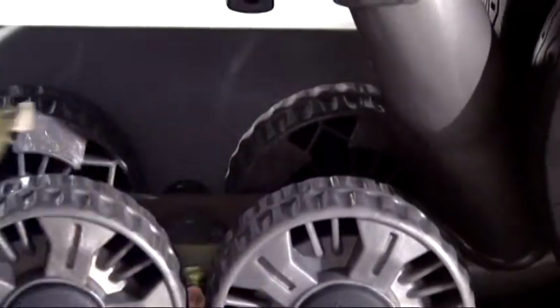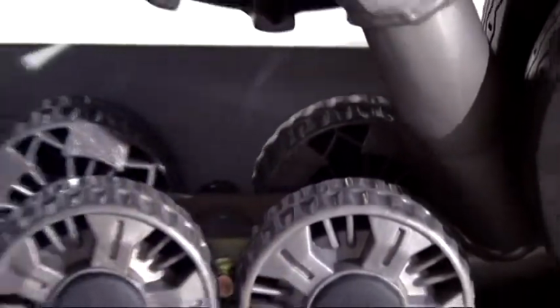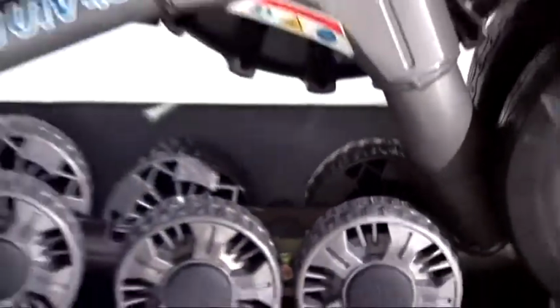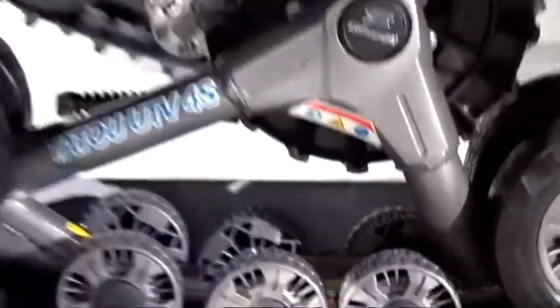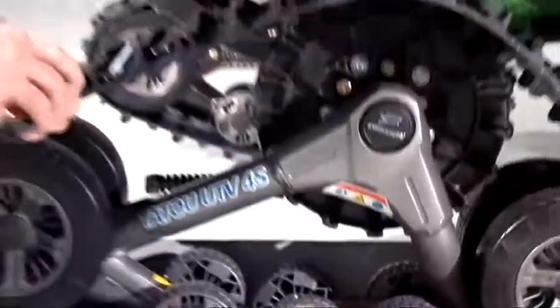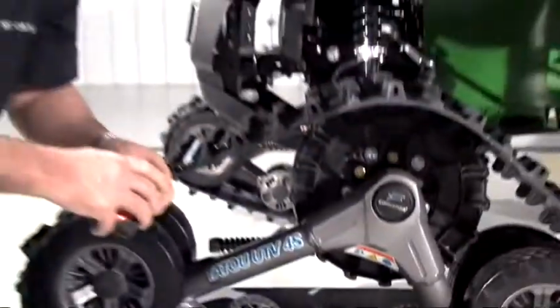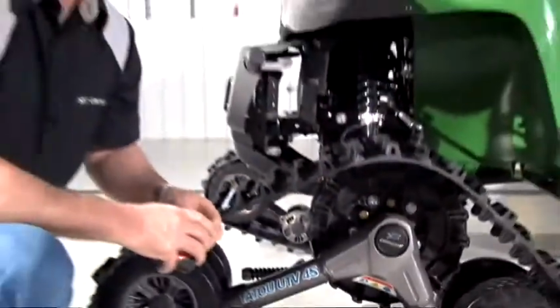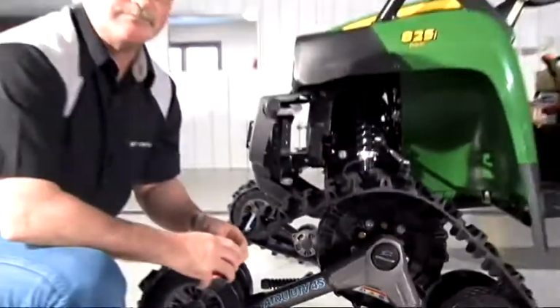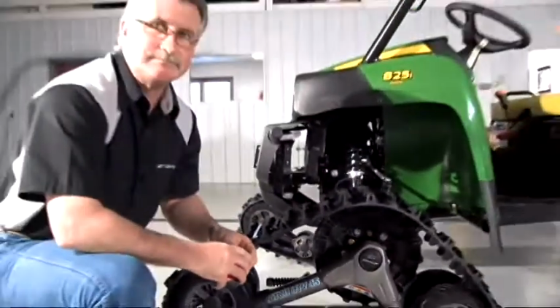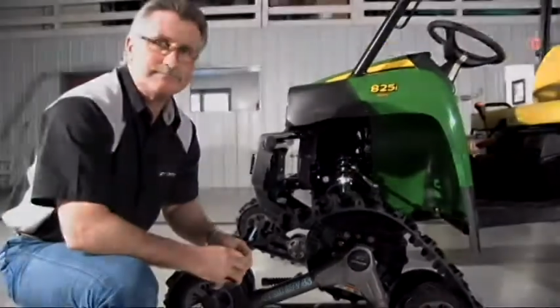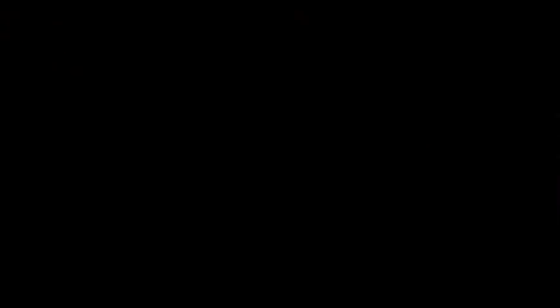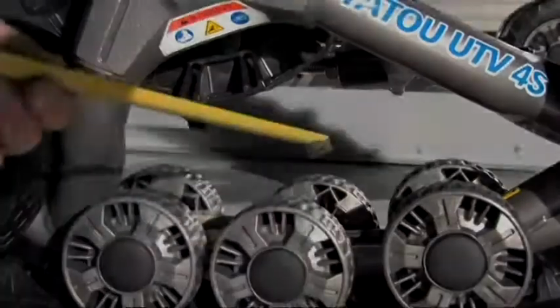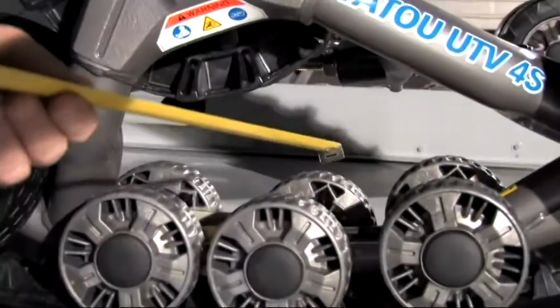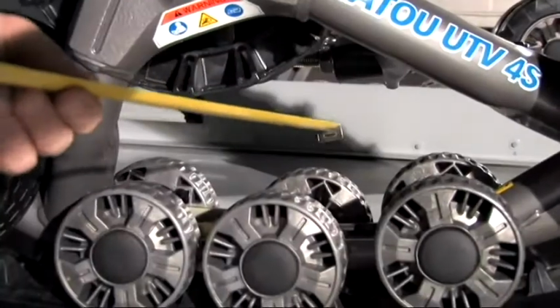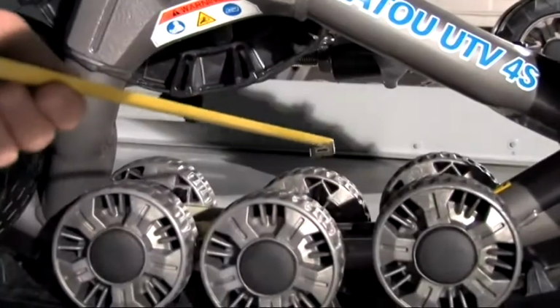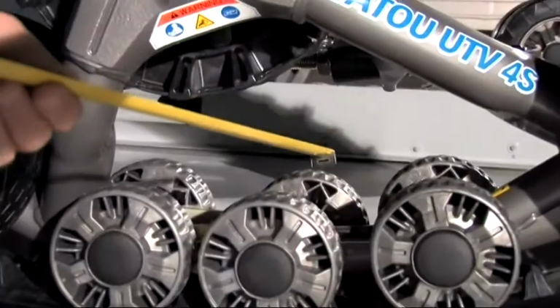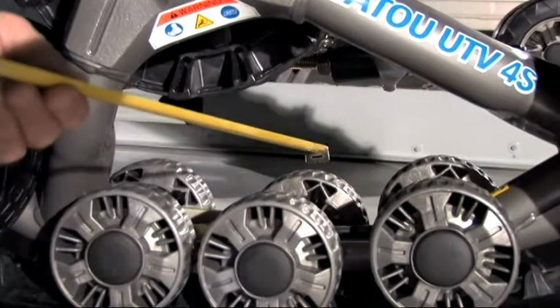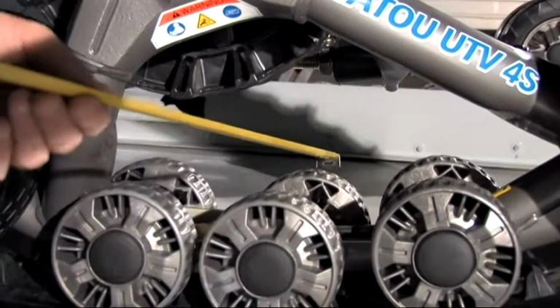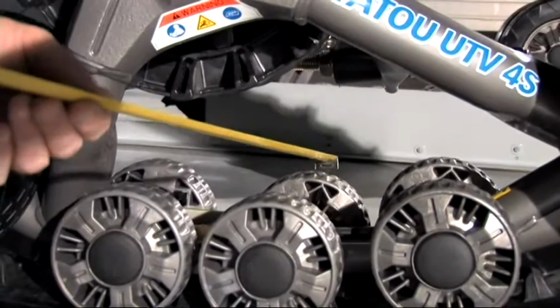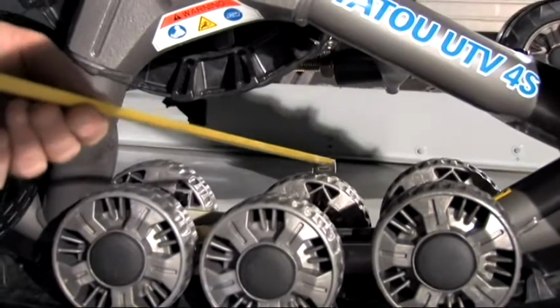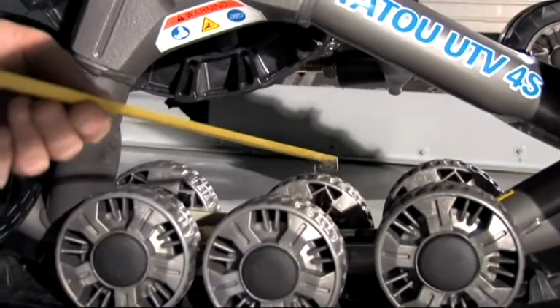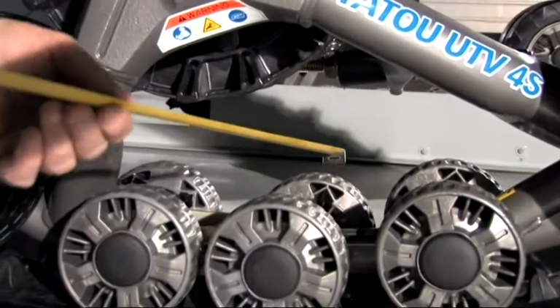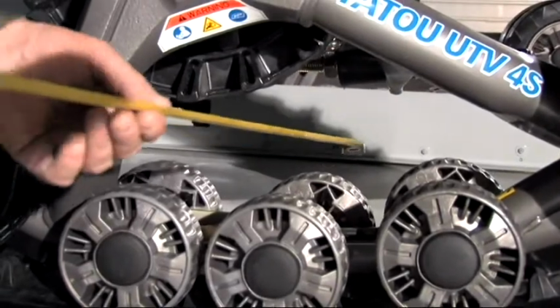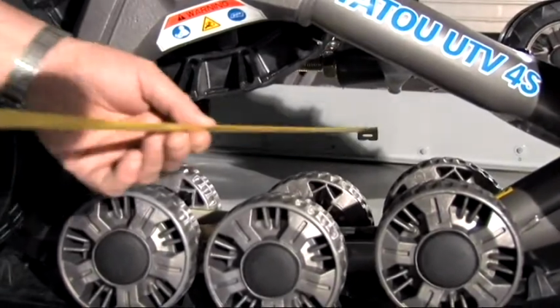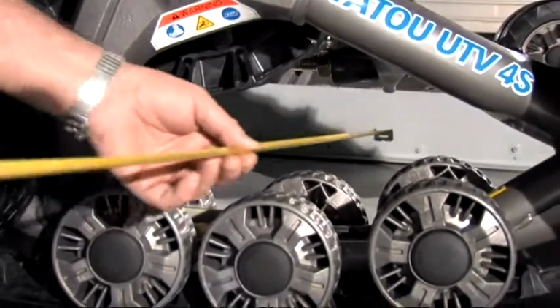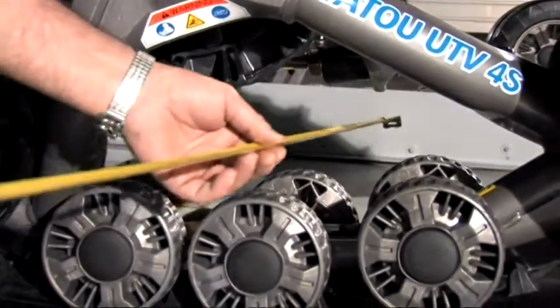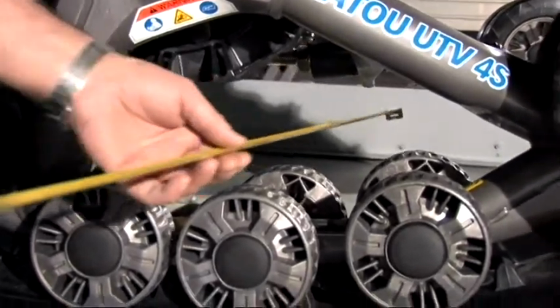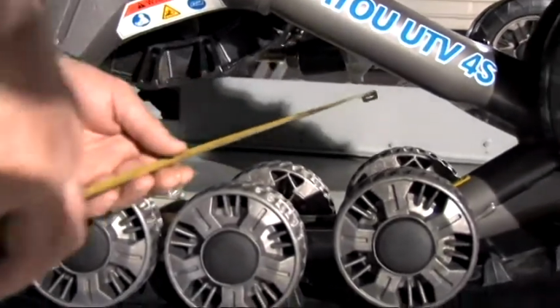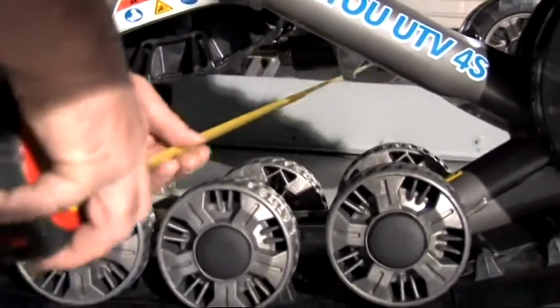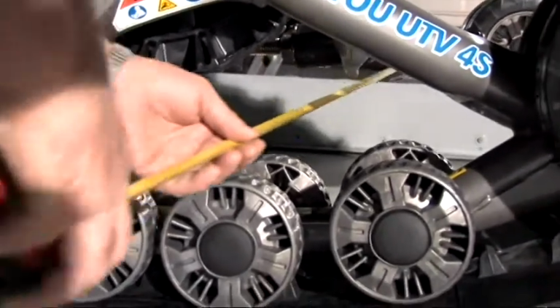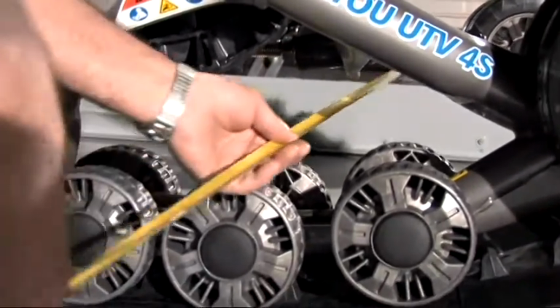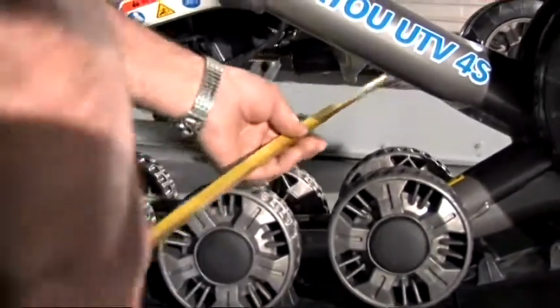This track is in line. We checked the left front track and it was aligned. Now we'll check the right front track.